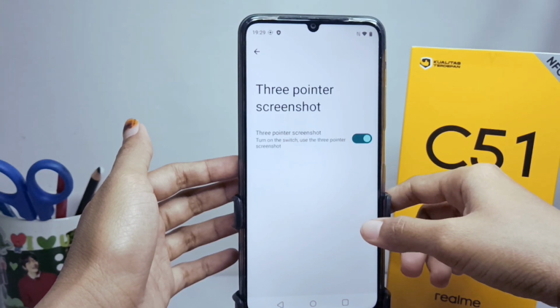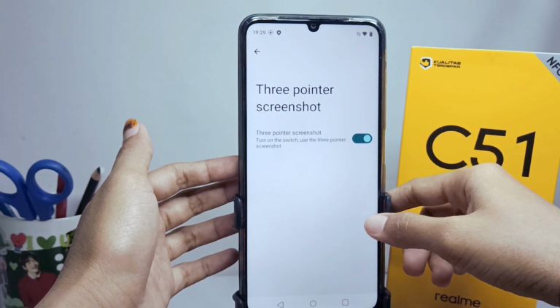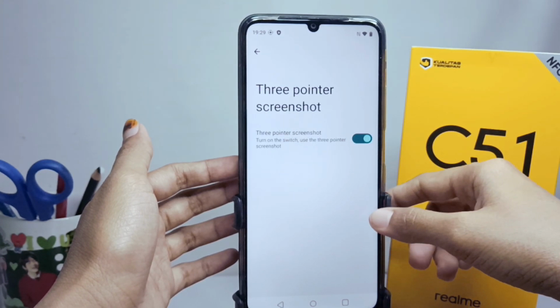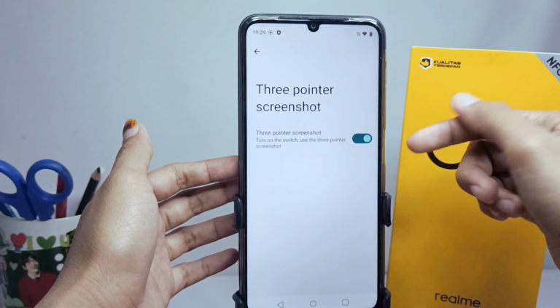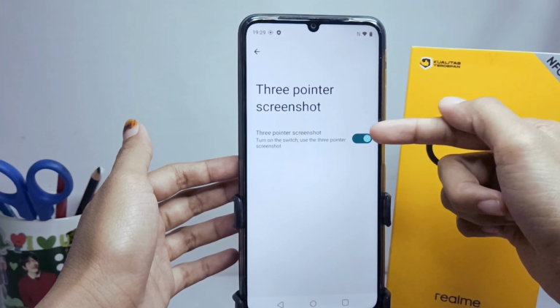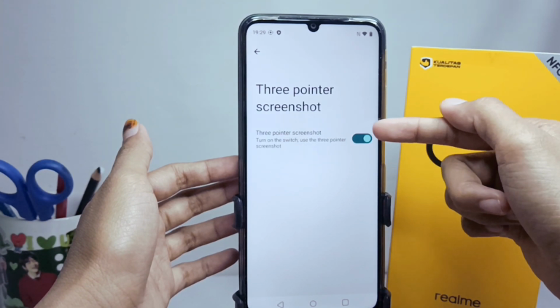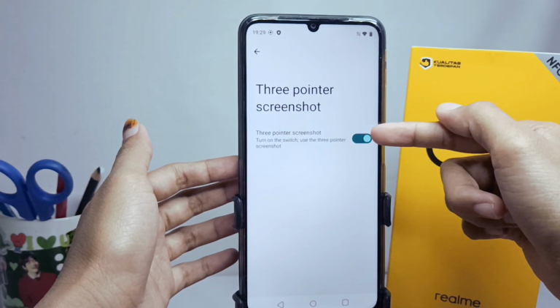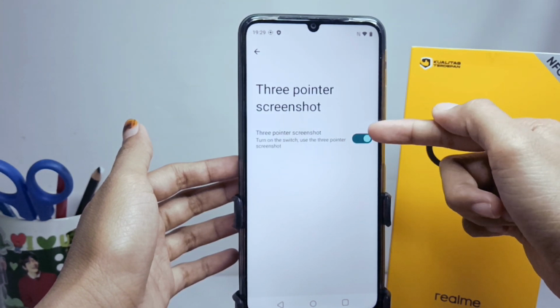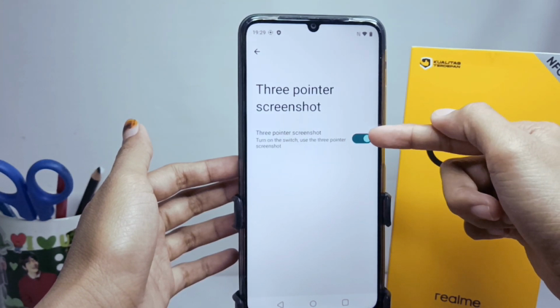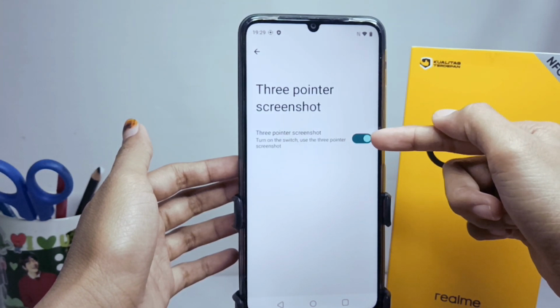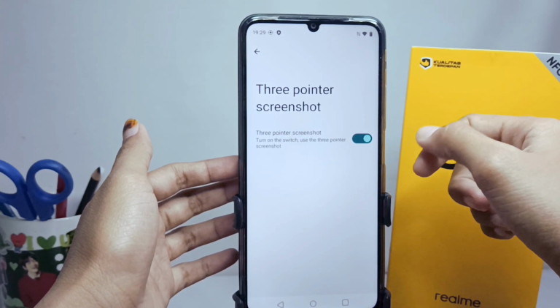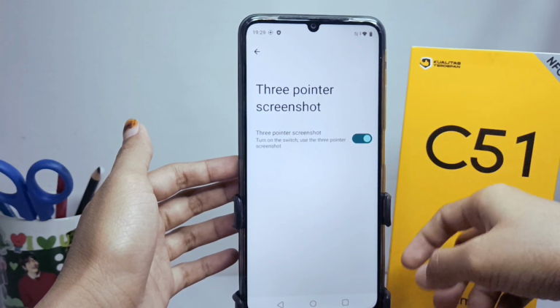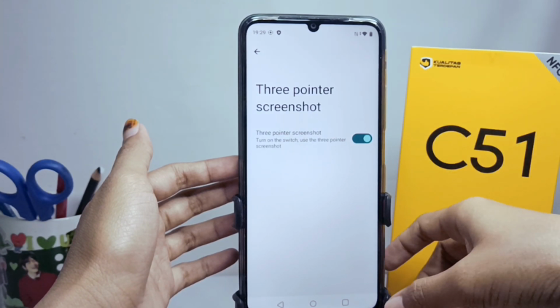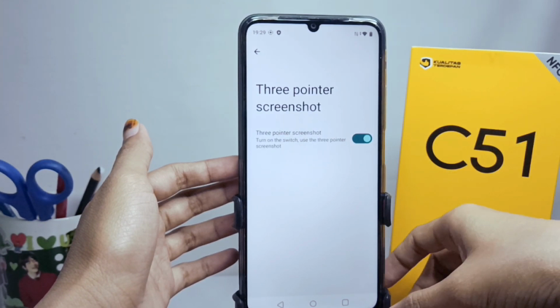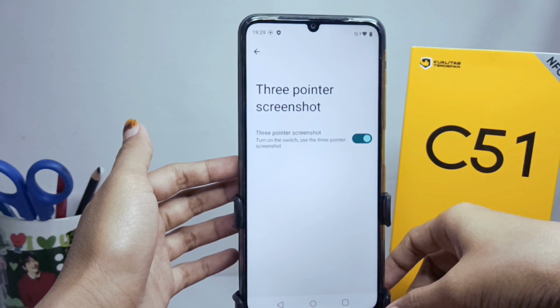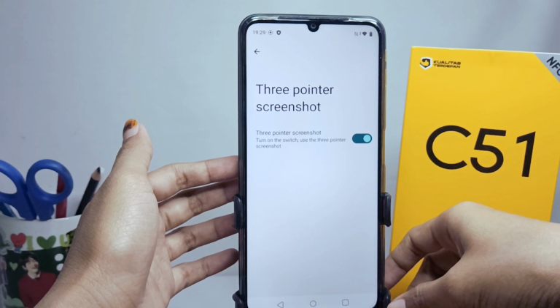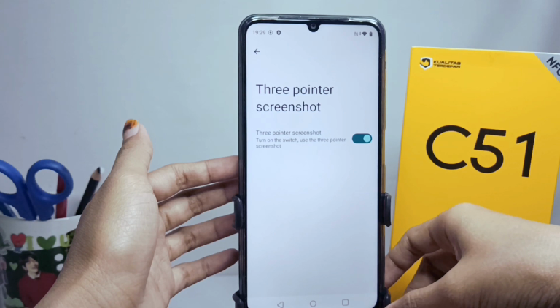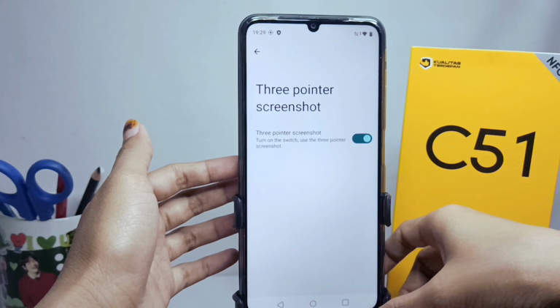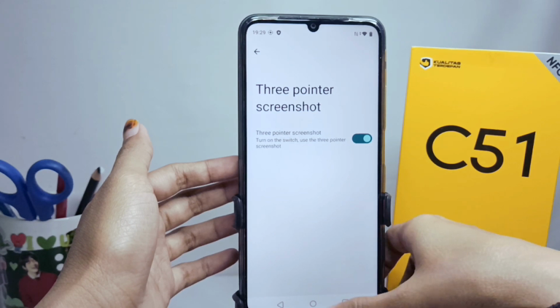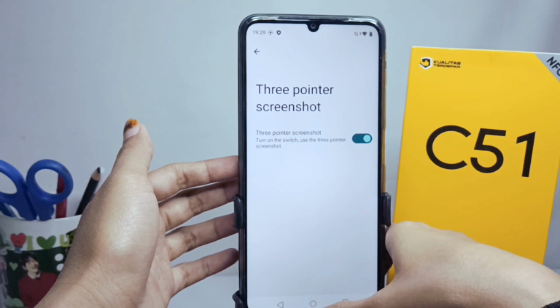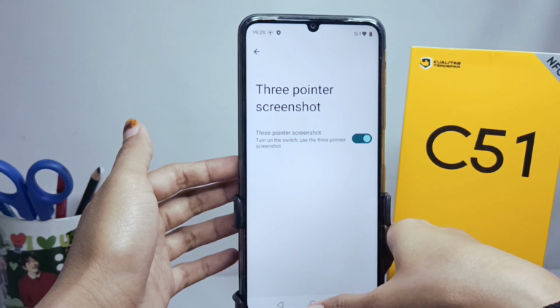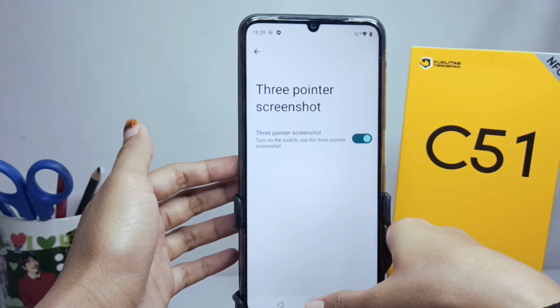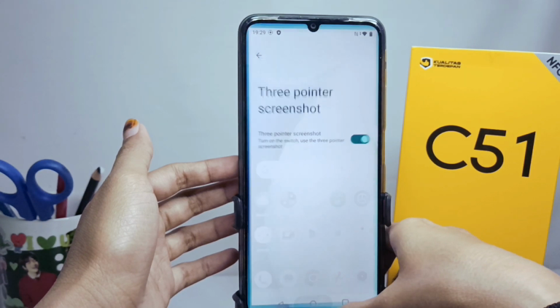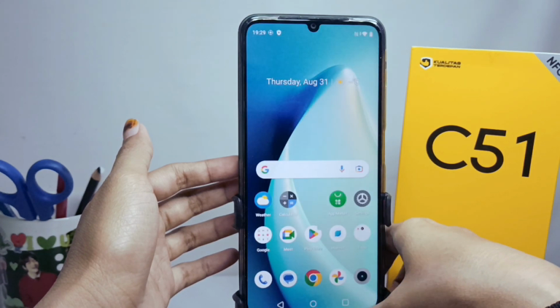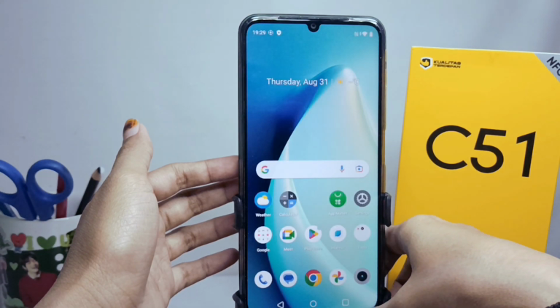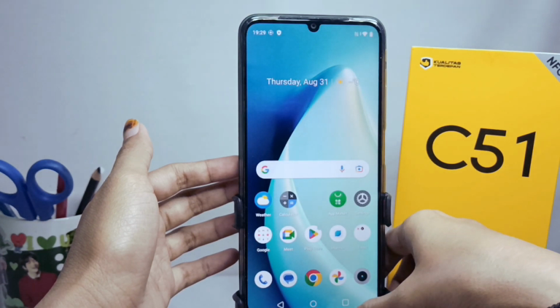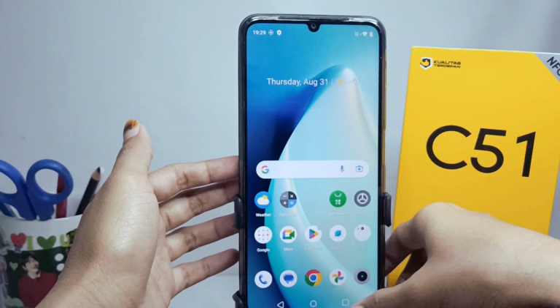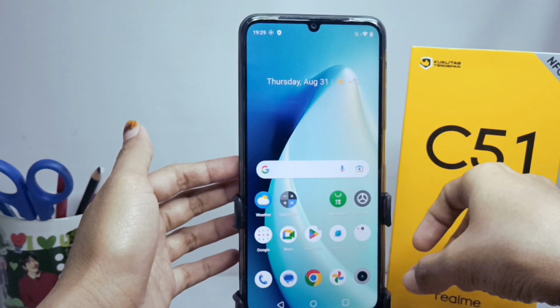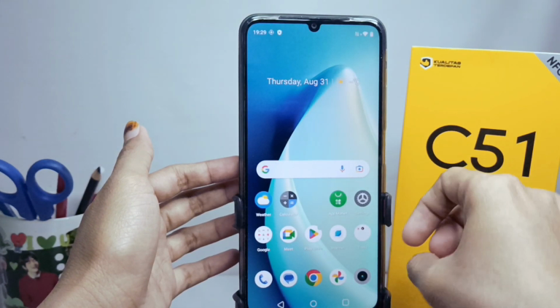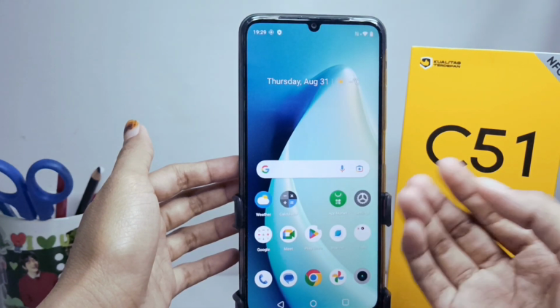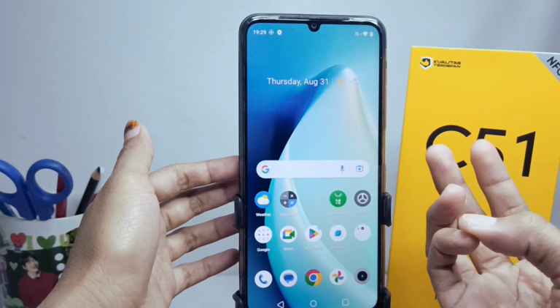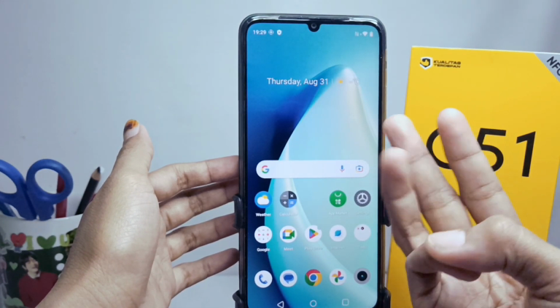Activate it like this. Now I will try to take a screenshot without using any buttons.